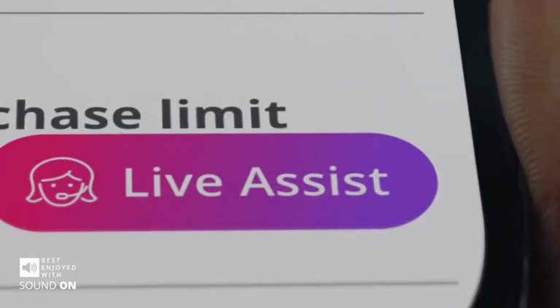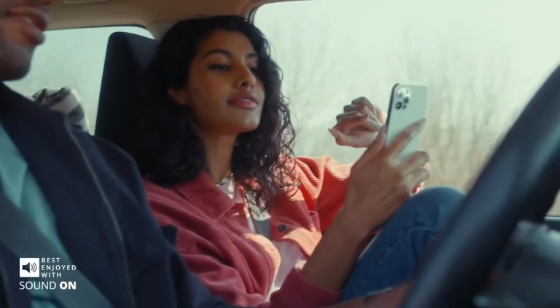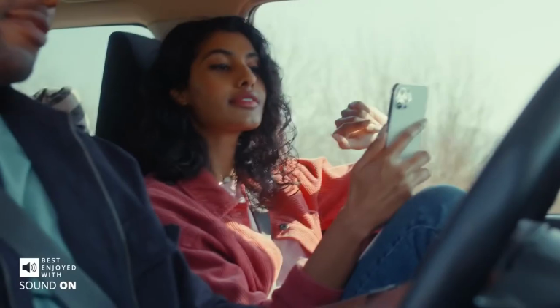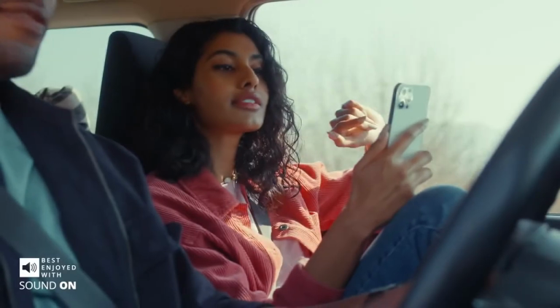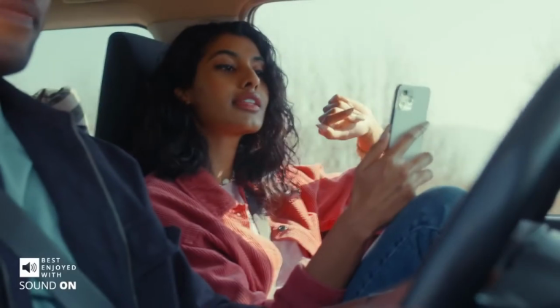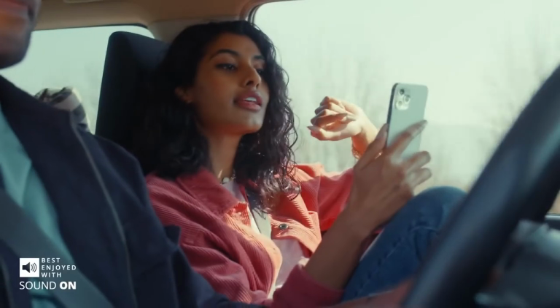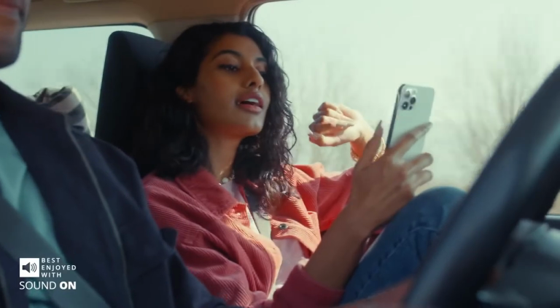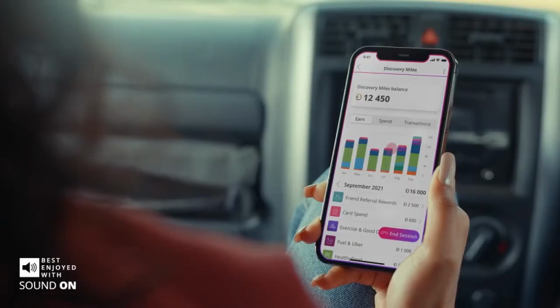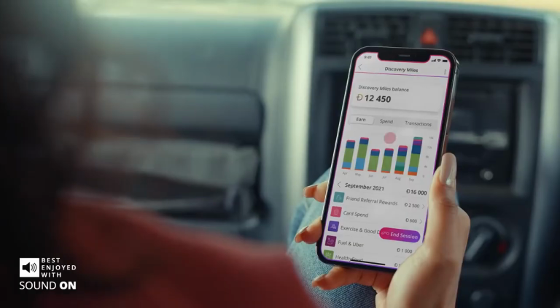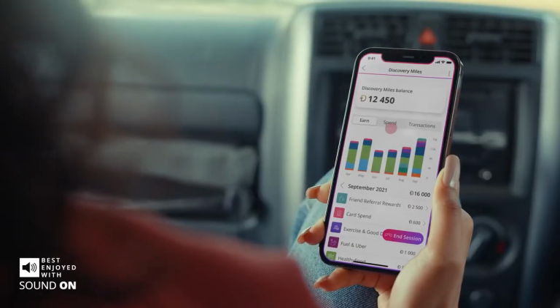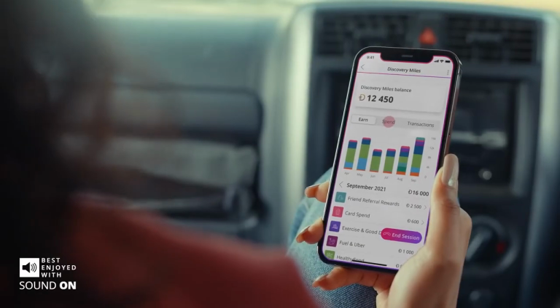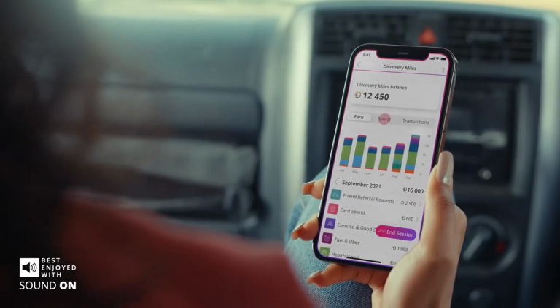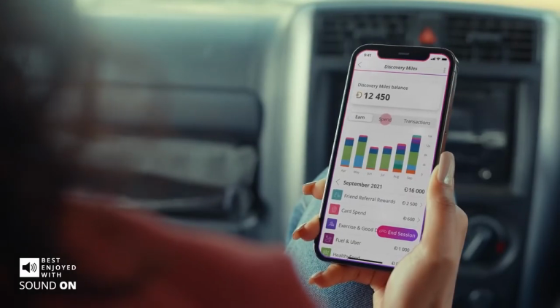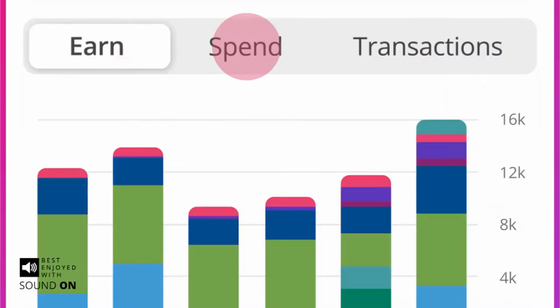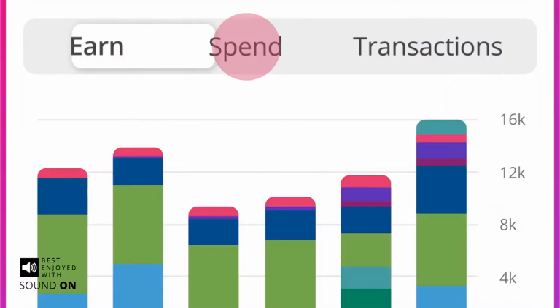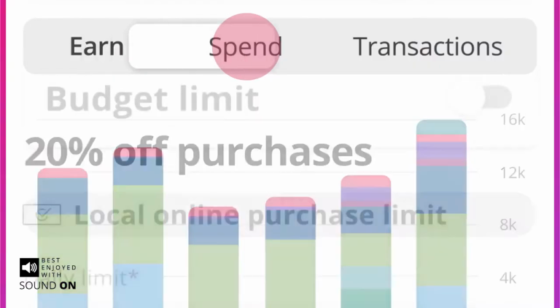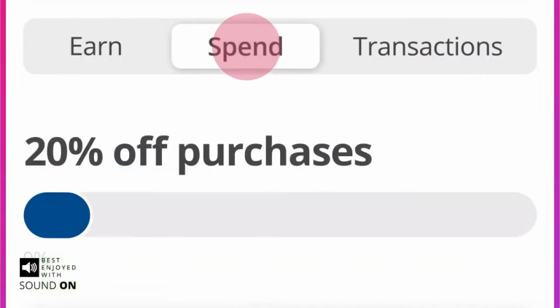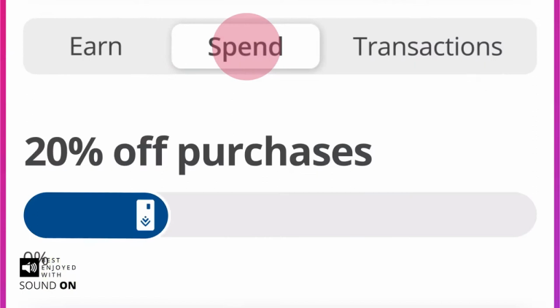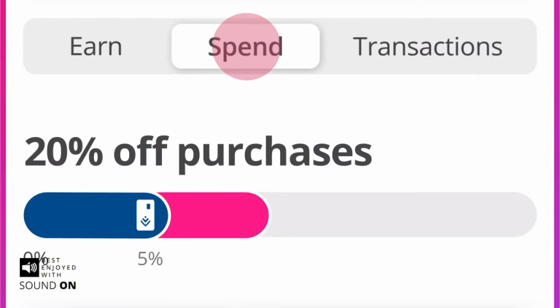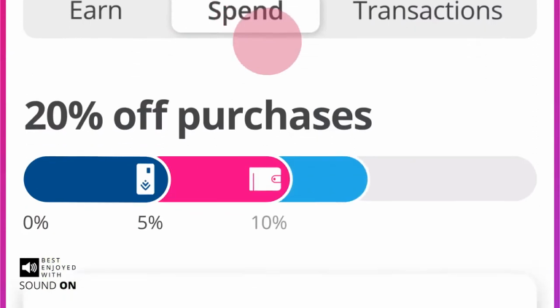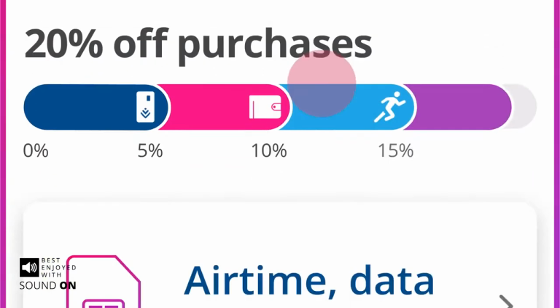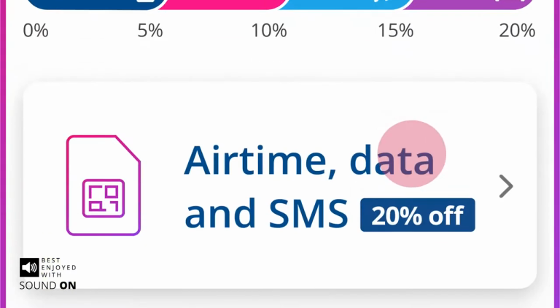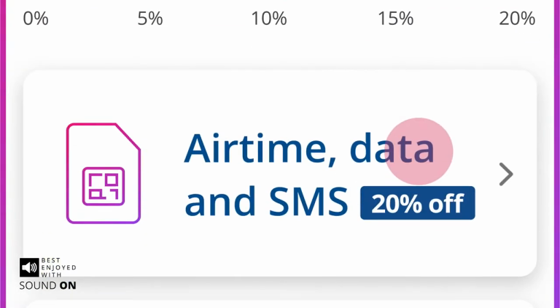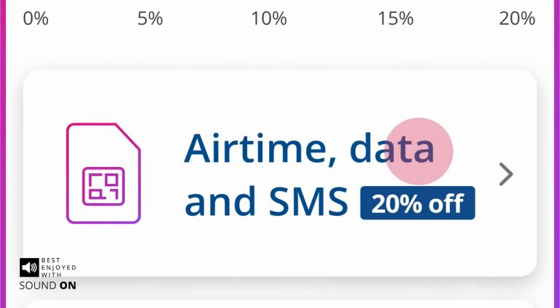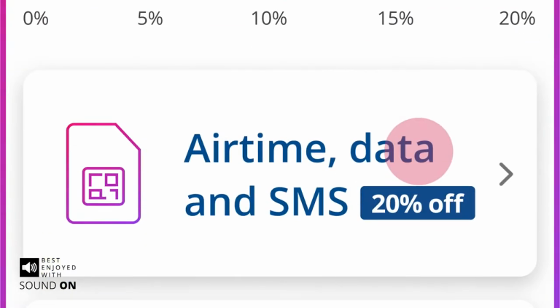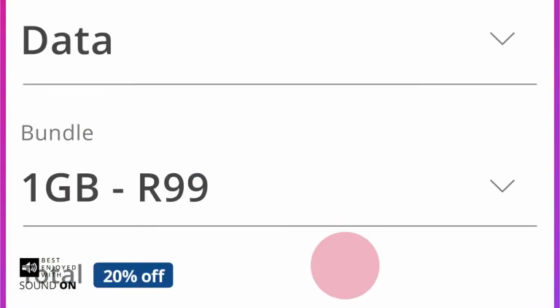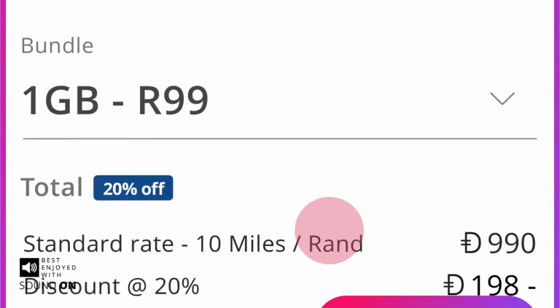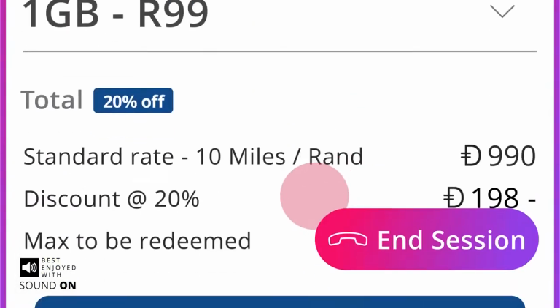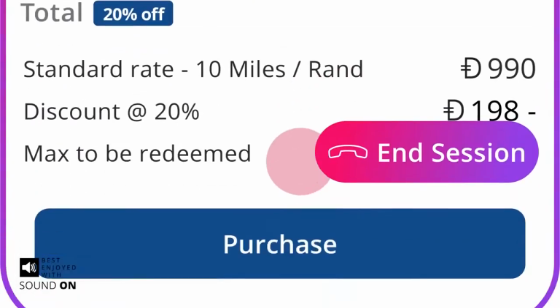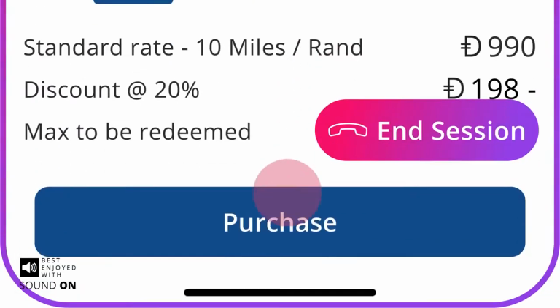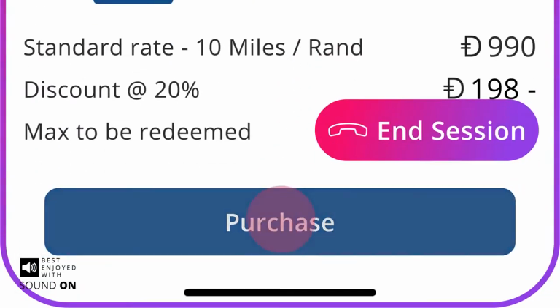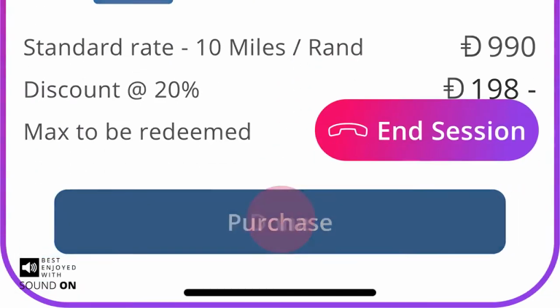Welcome to Real Time Live Assist. My name is Zama. Follow my cursor as I guide you through the process.